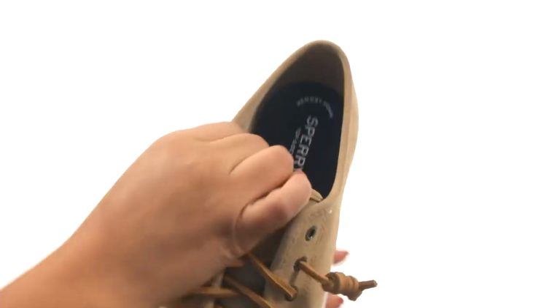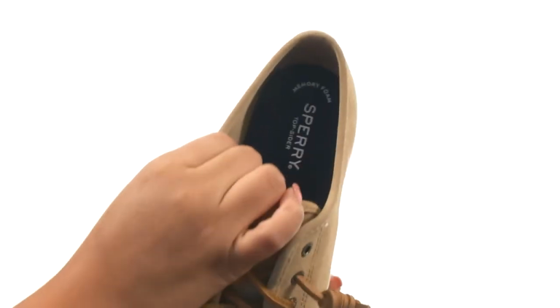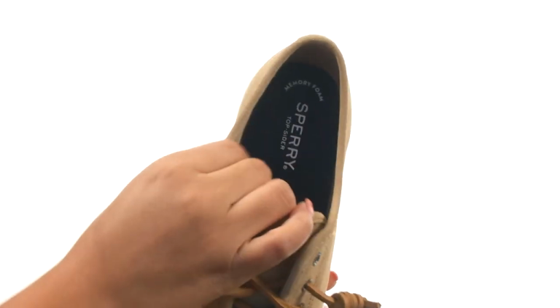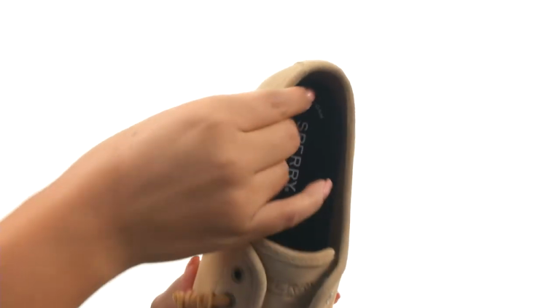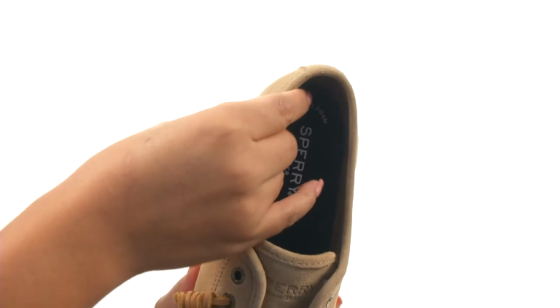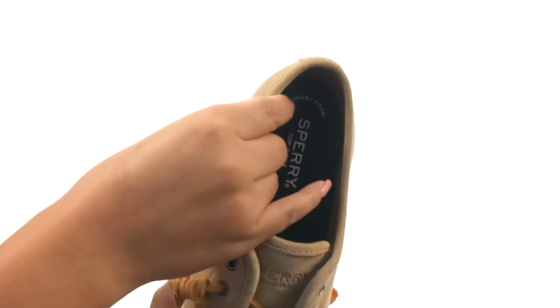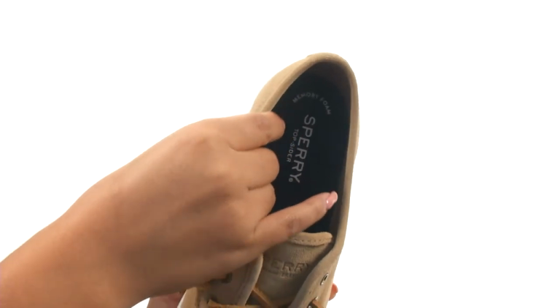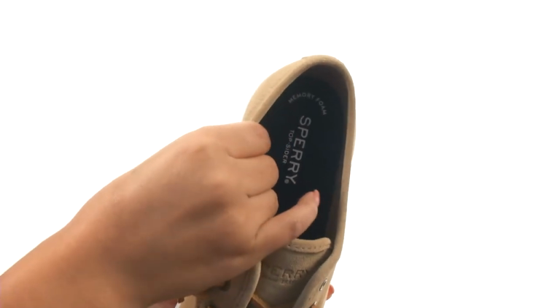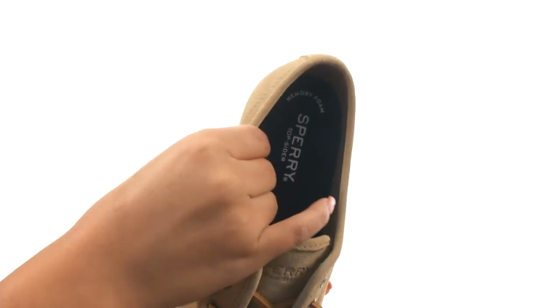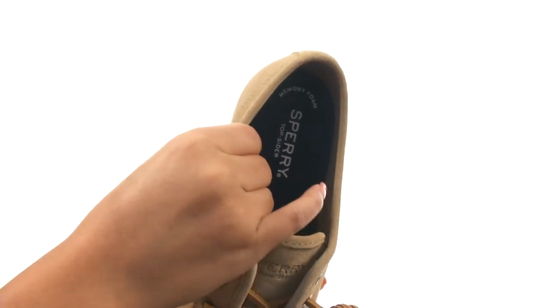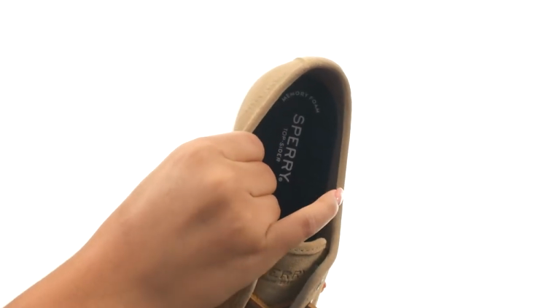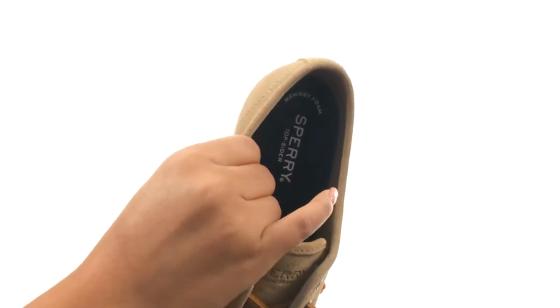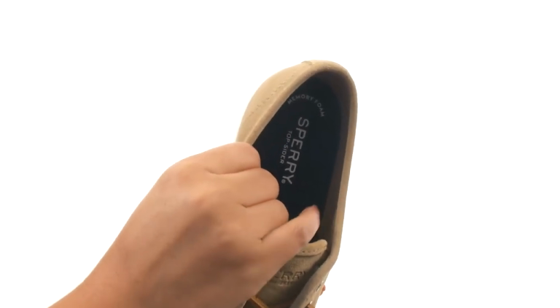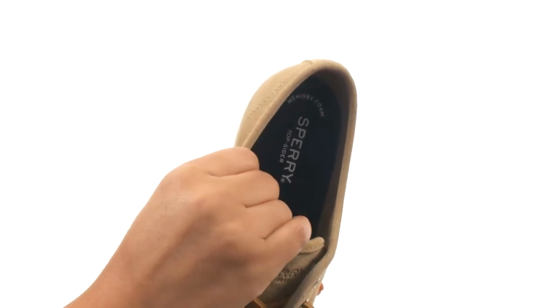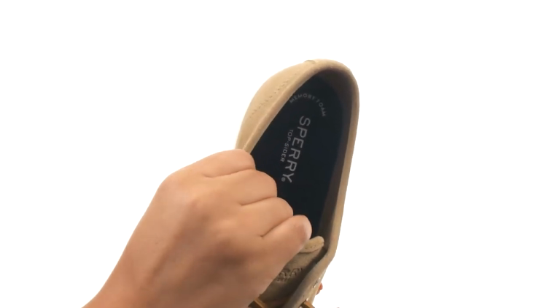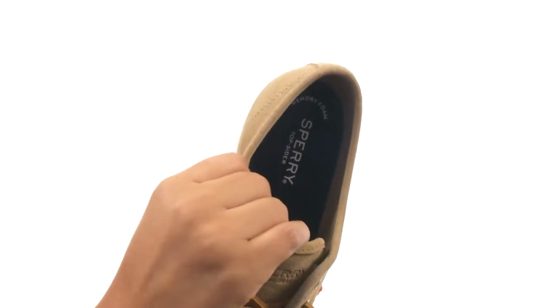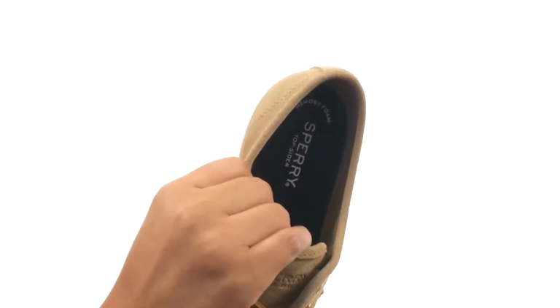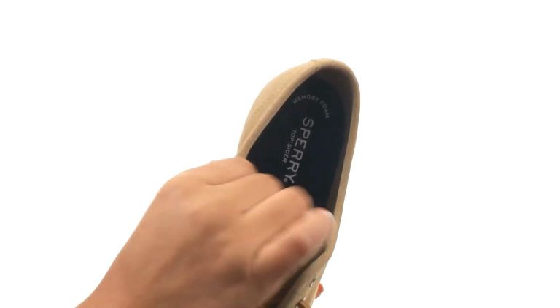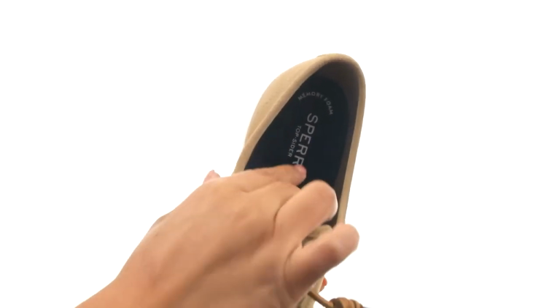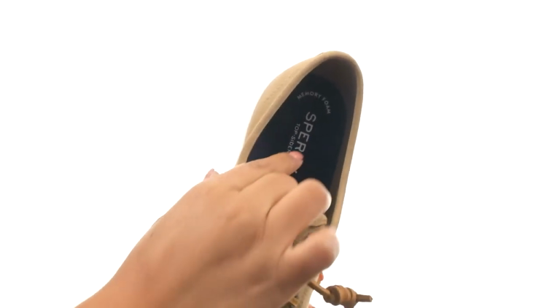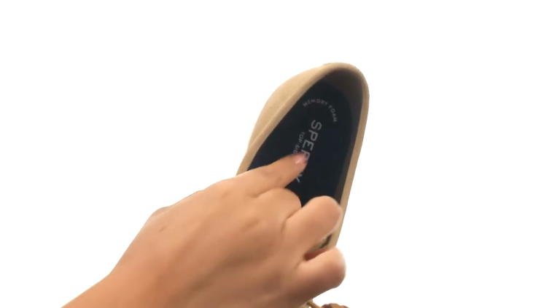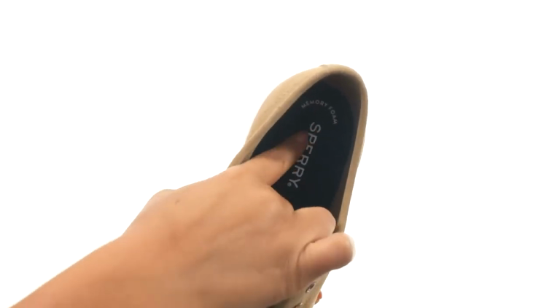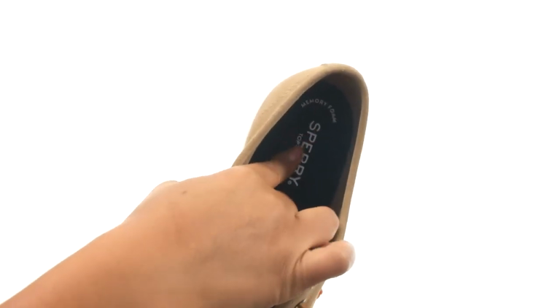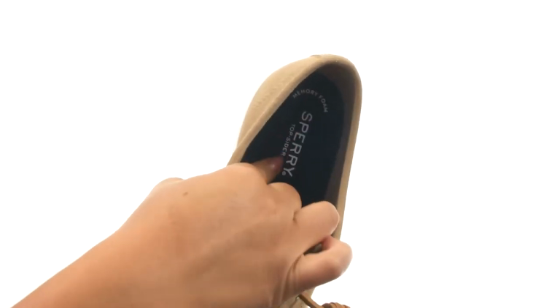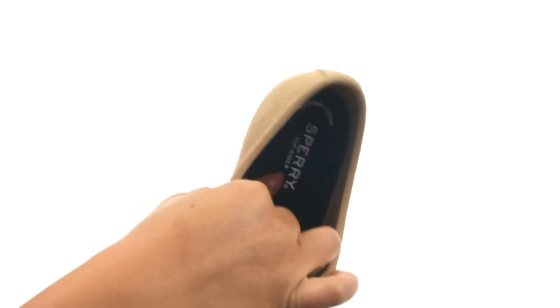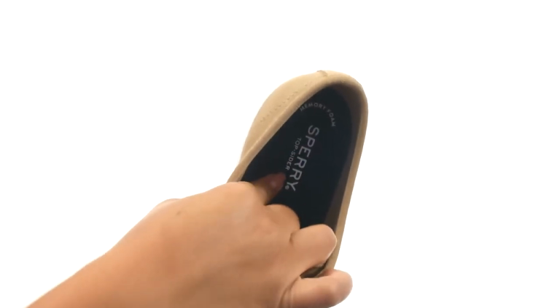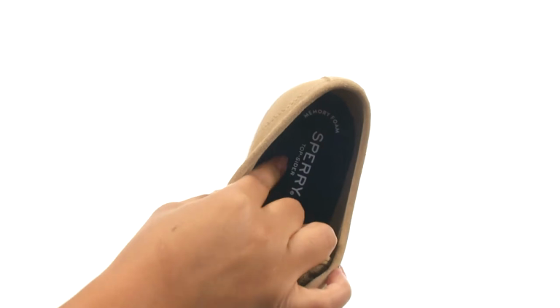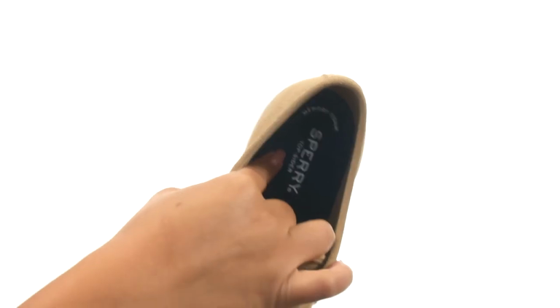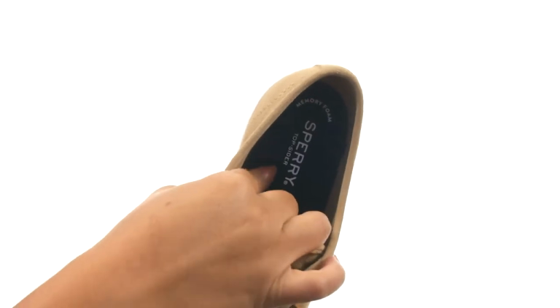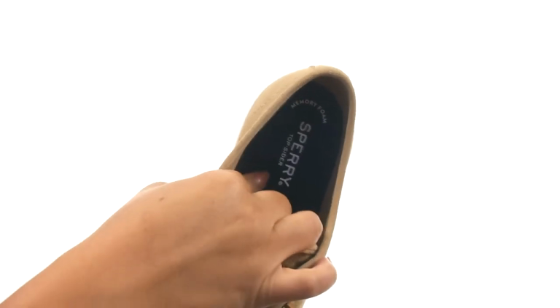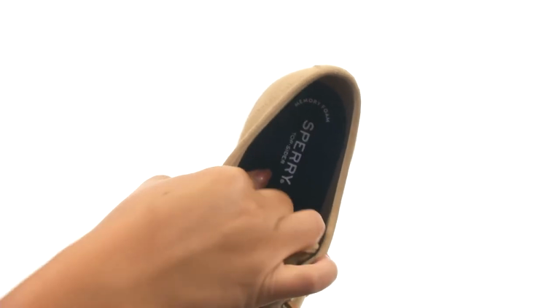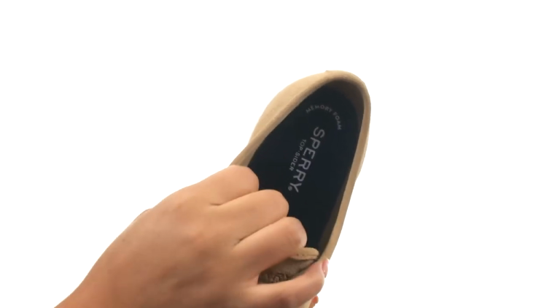On the inside, there's breathable textile lining for a great next-to-skin feel. They feature a PU footbed that provides comfort and support.